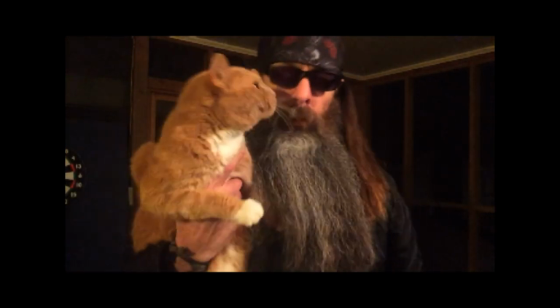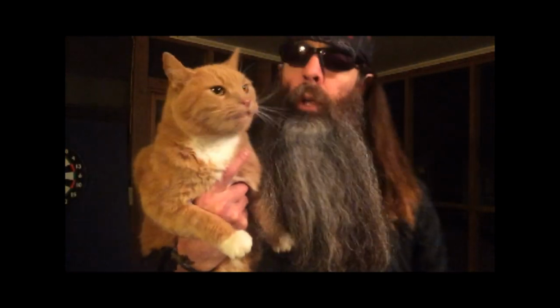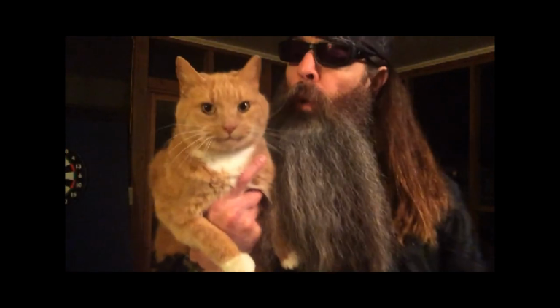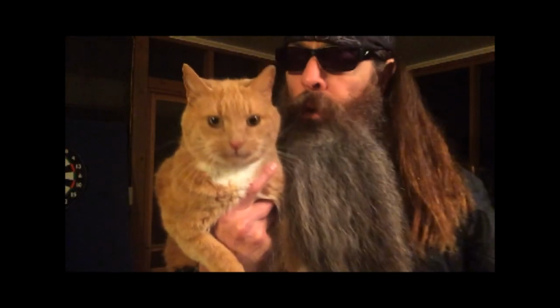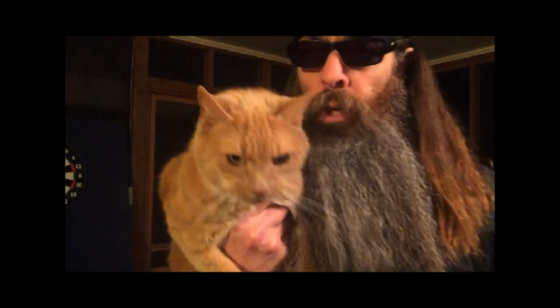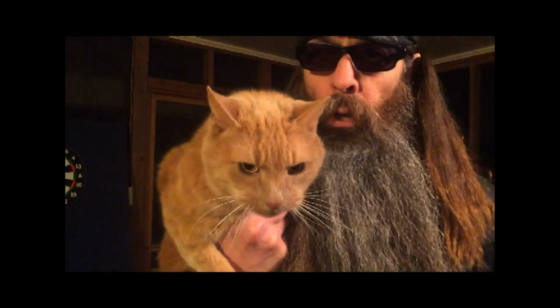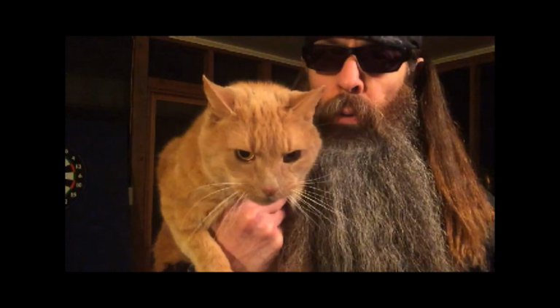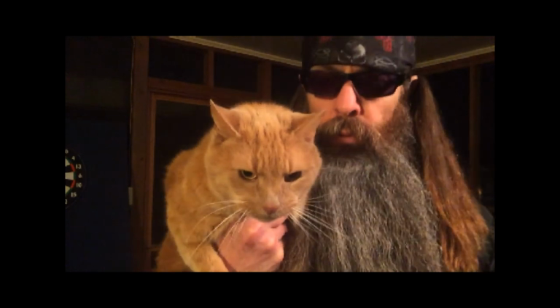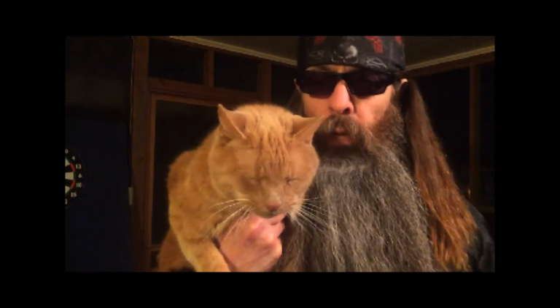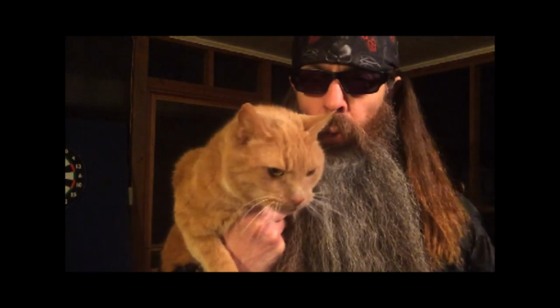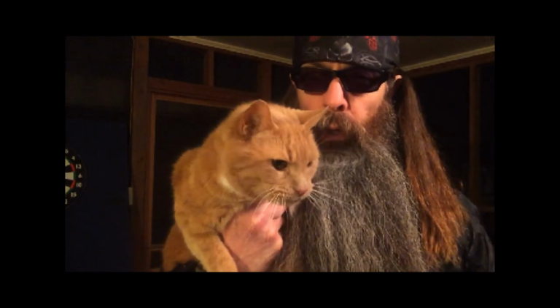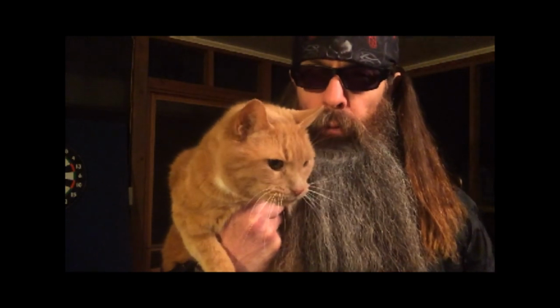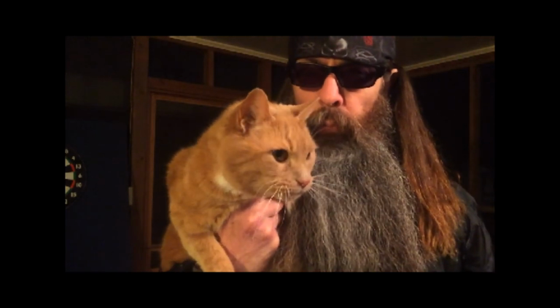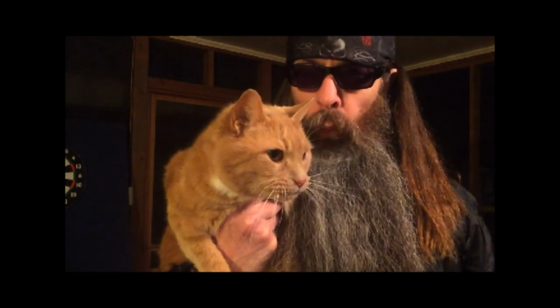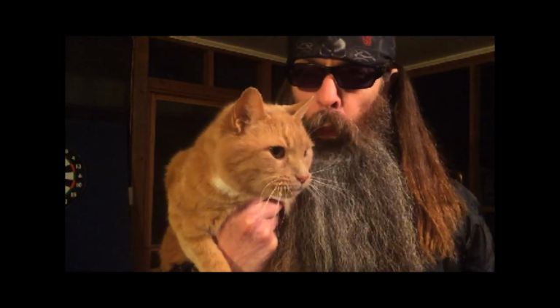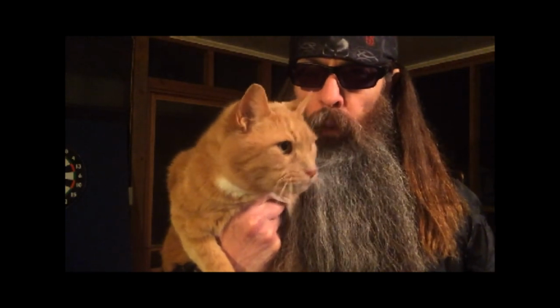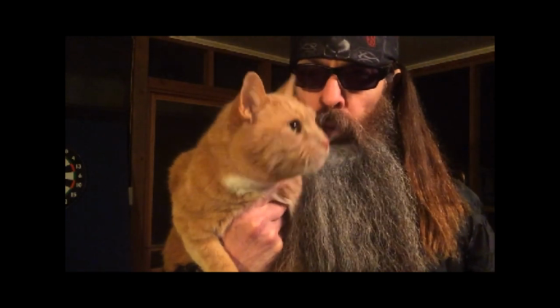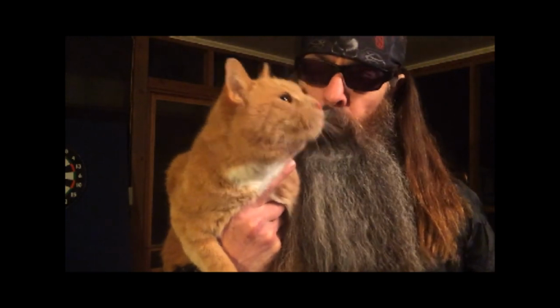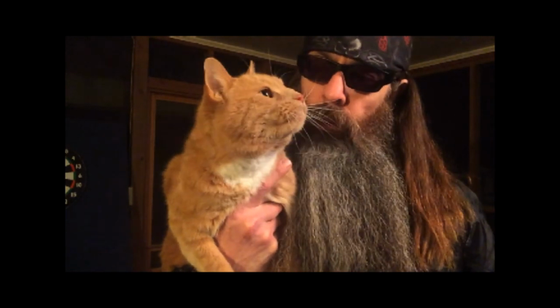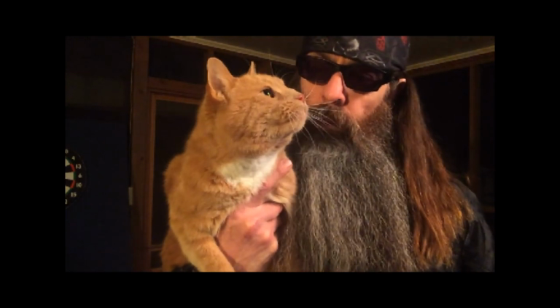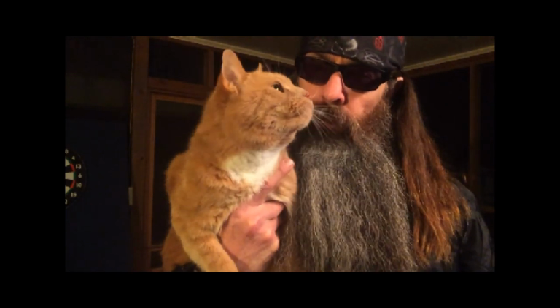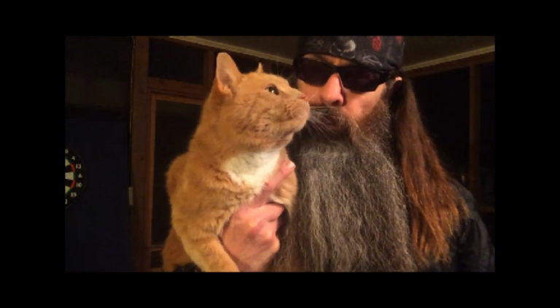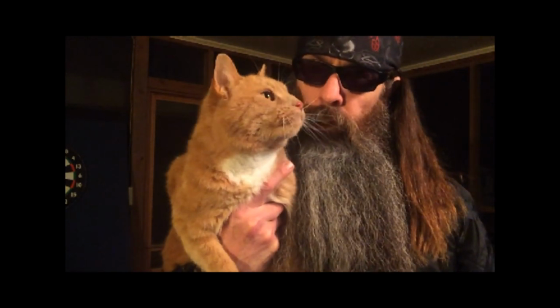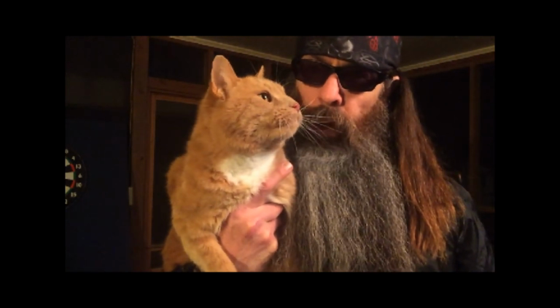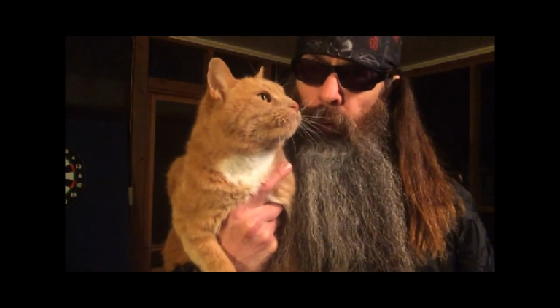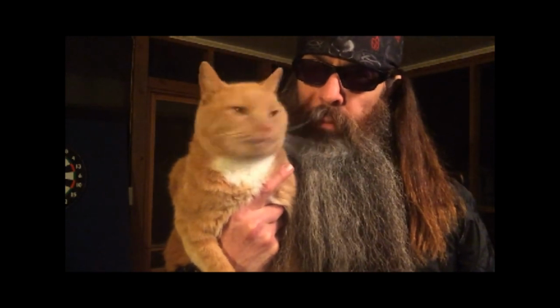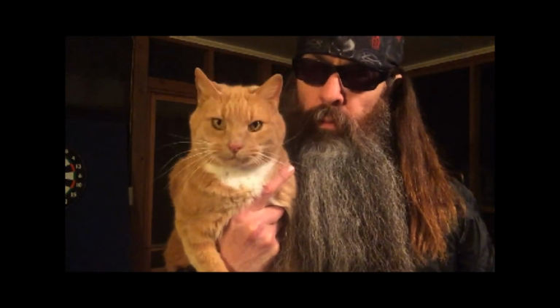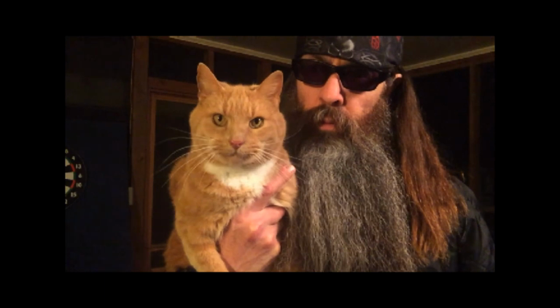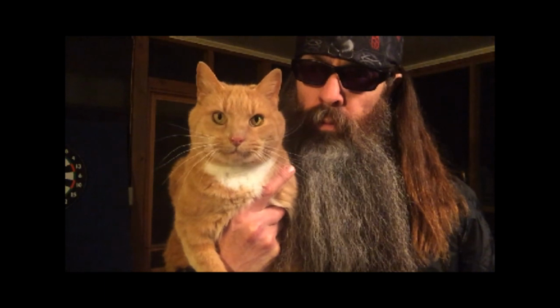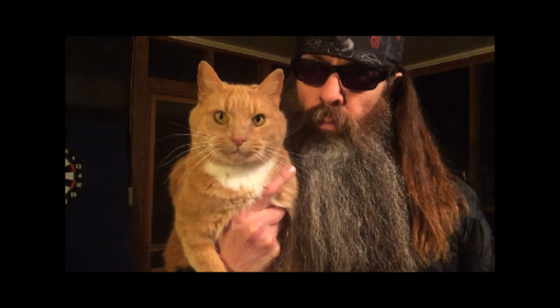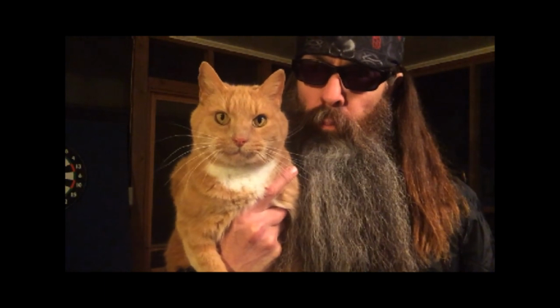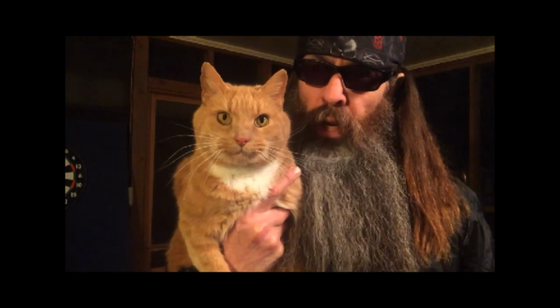Mokey wanted to say hello. Say hello, Mokey. Say hello. Meow.